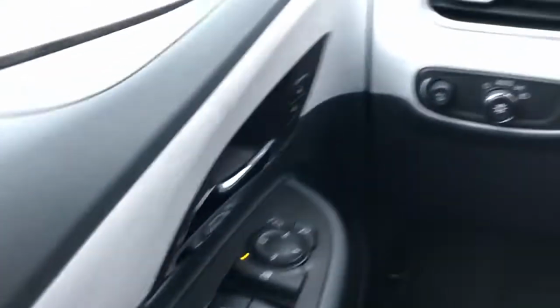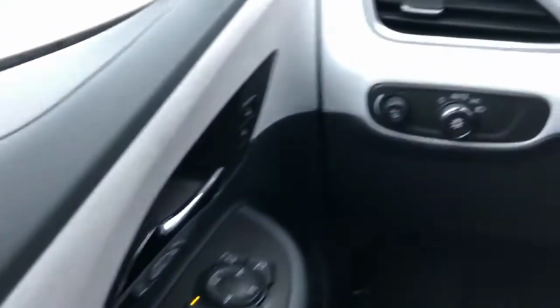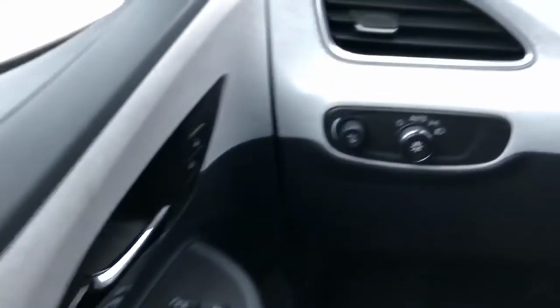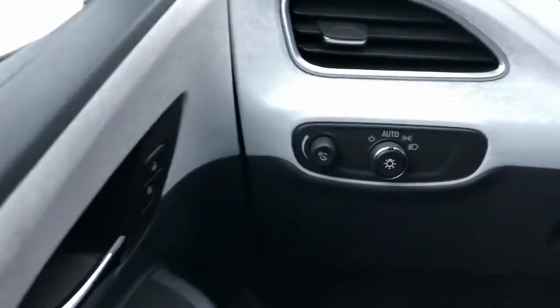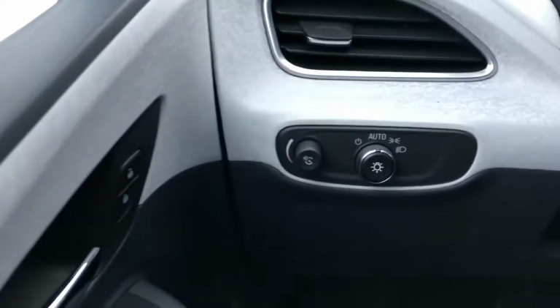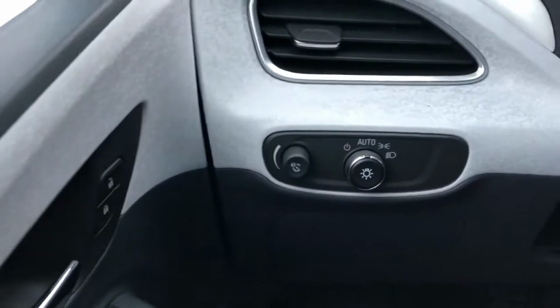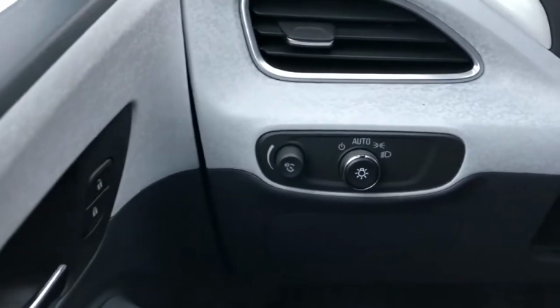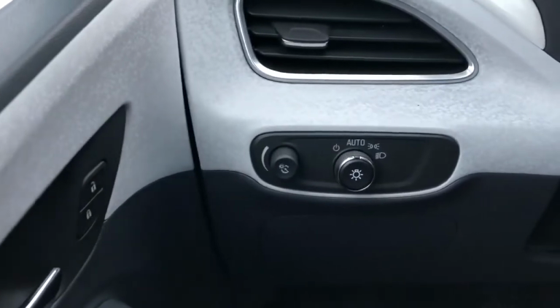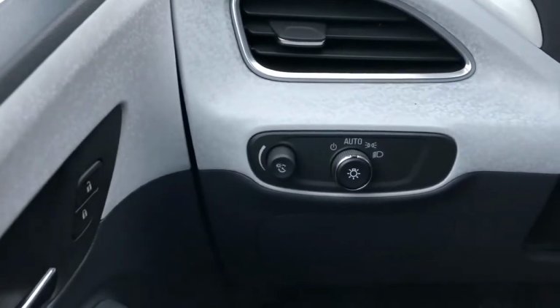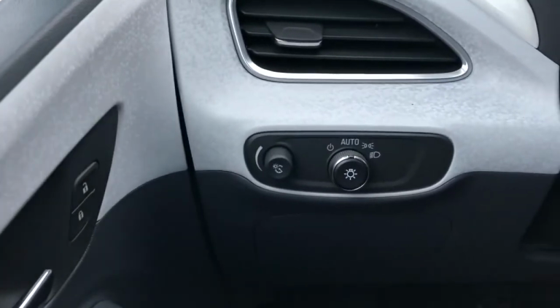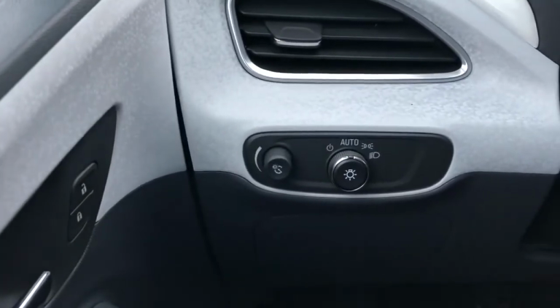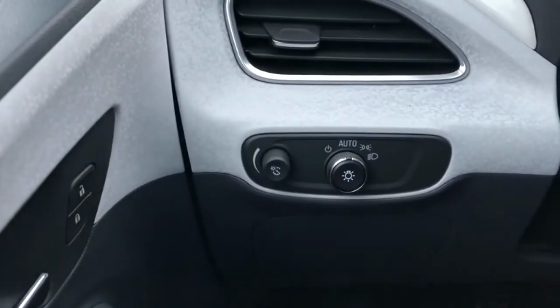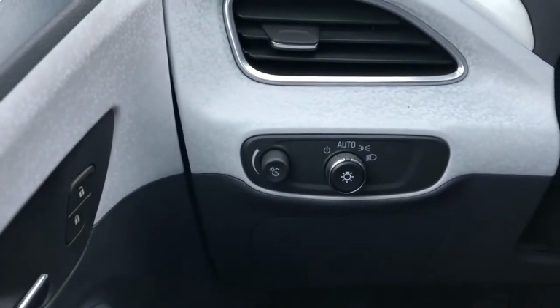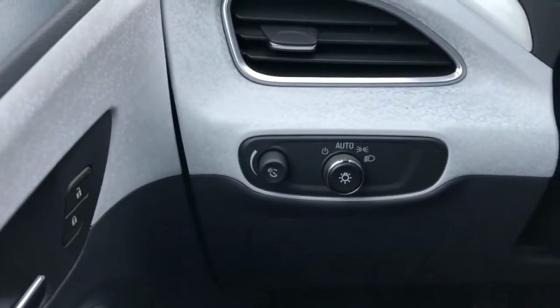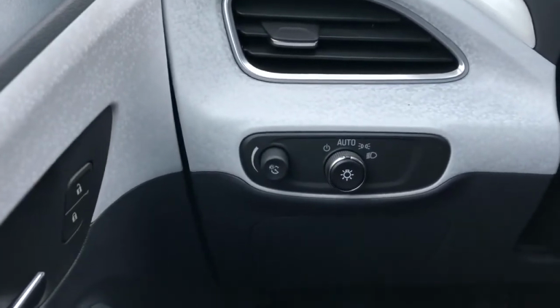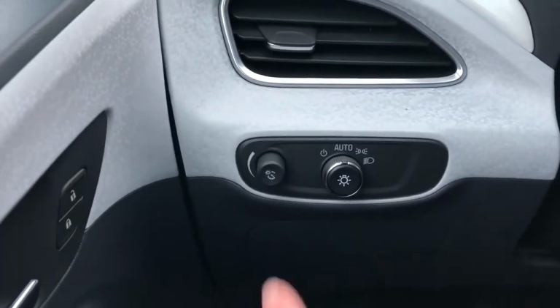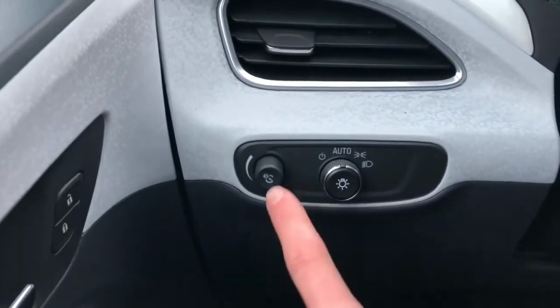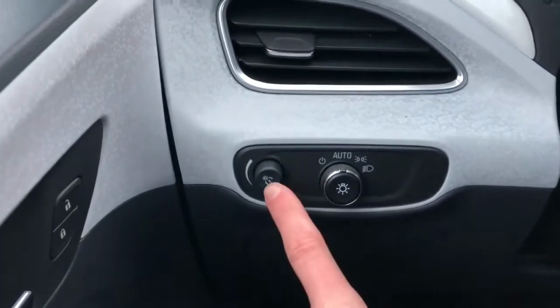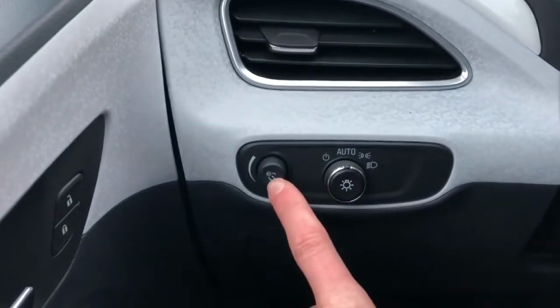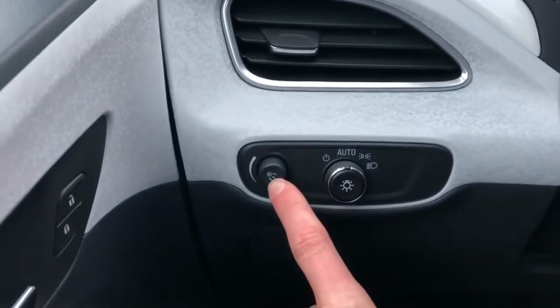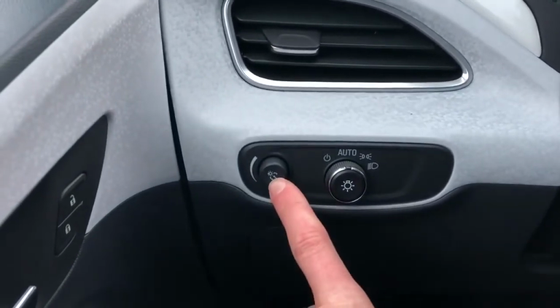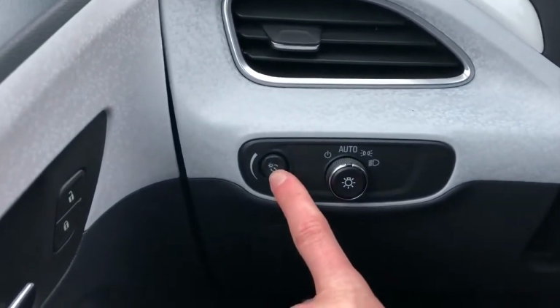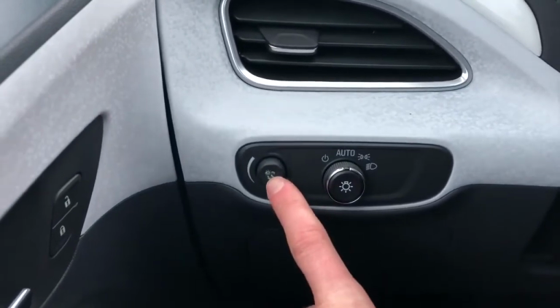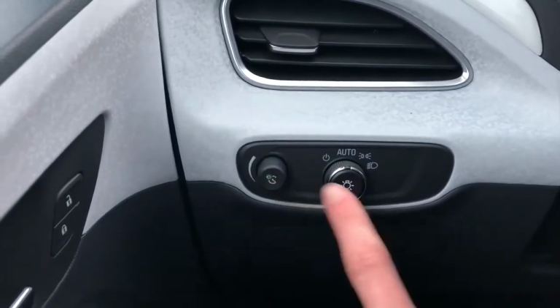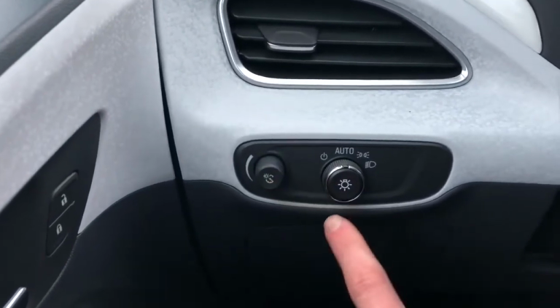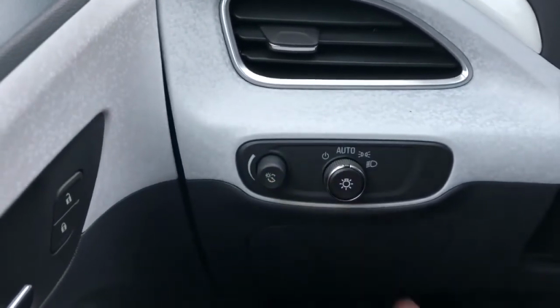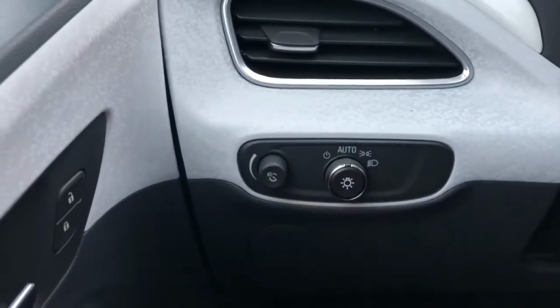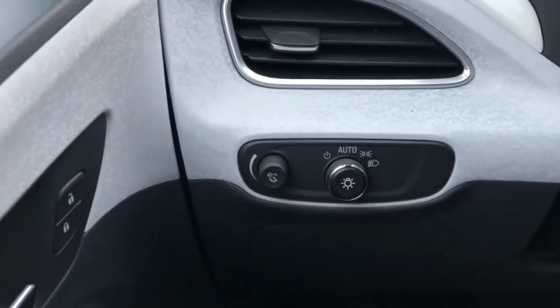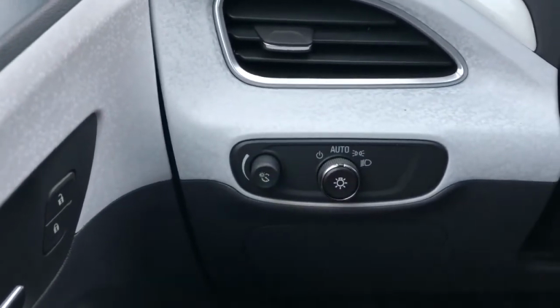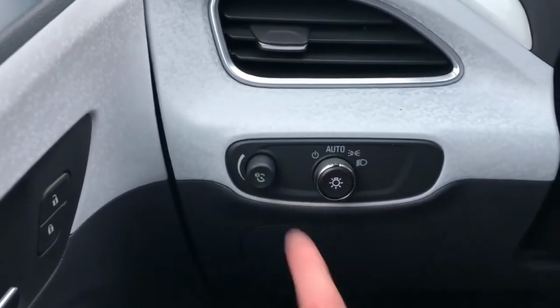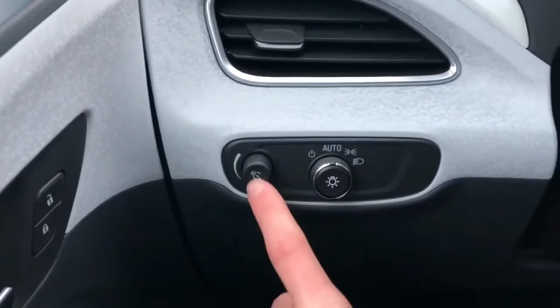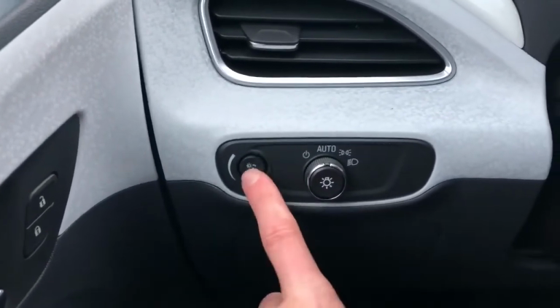Off to the left of the steering wheel we have our interior lighting dimmer switch as well as our daytime running lights.